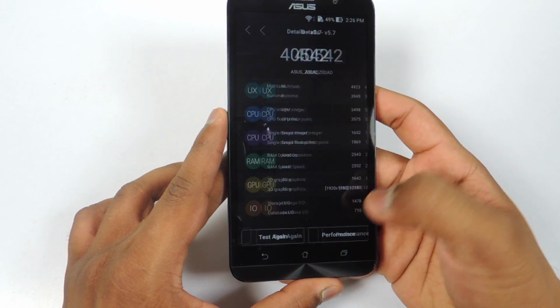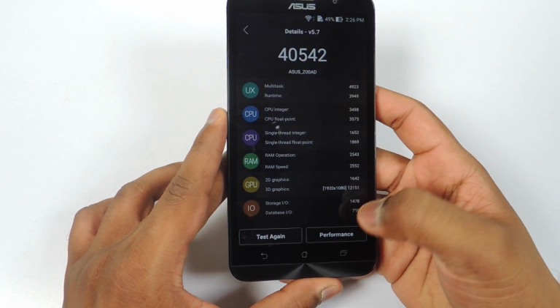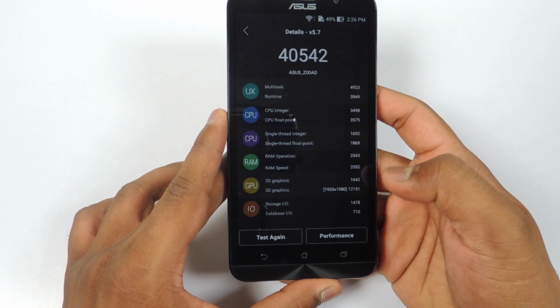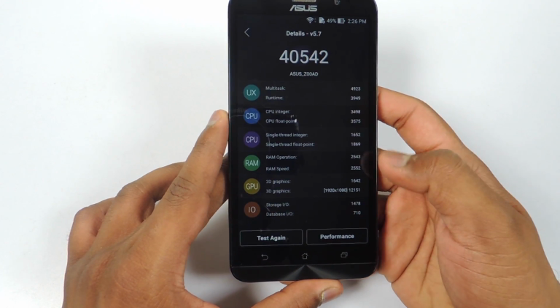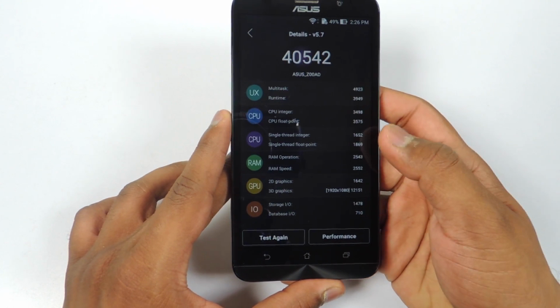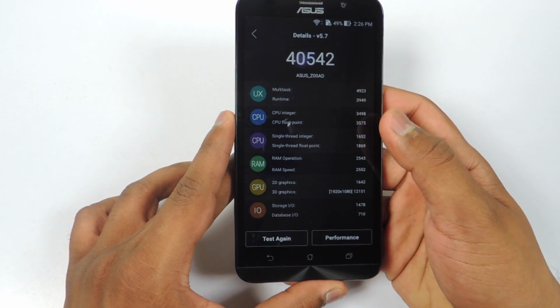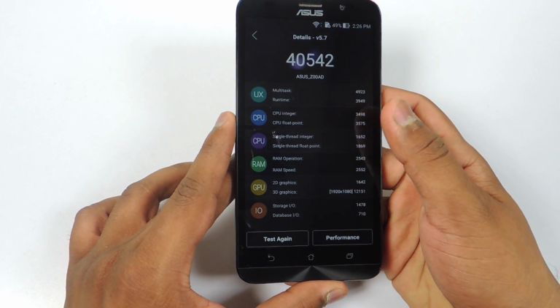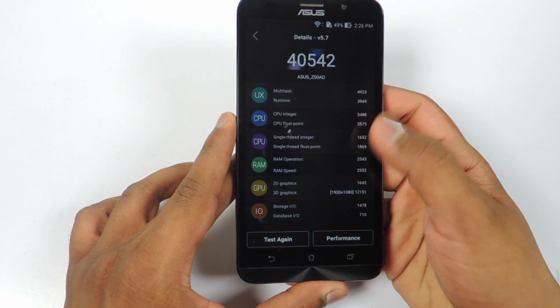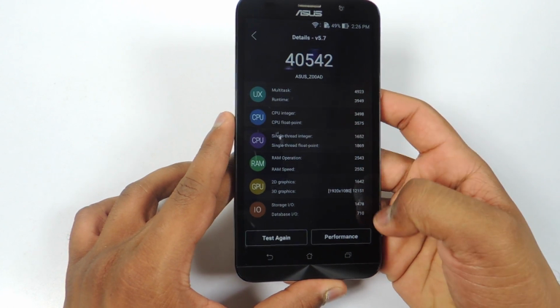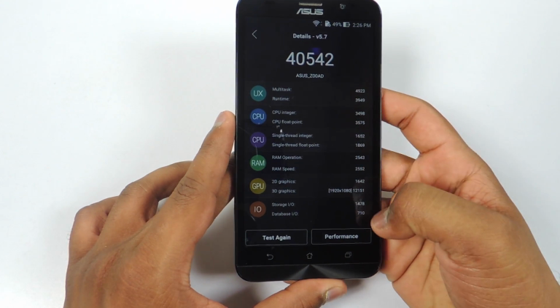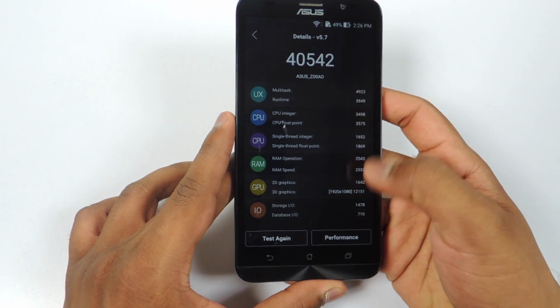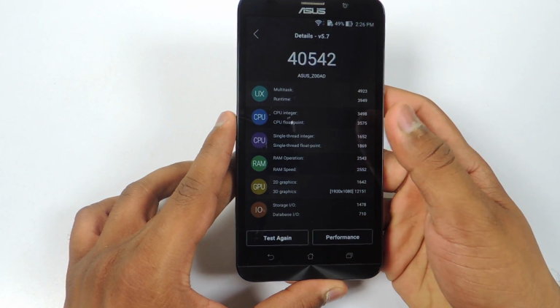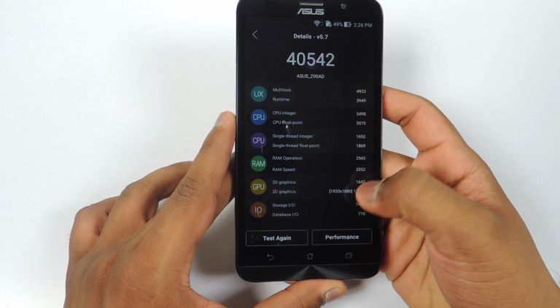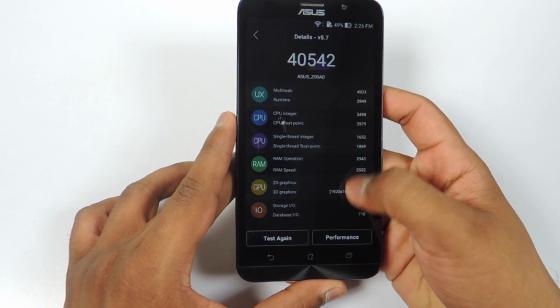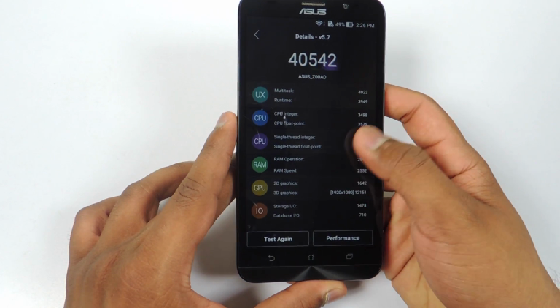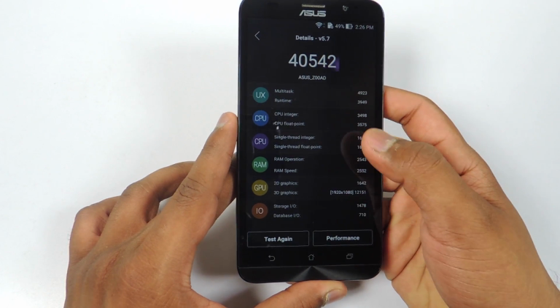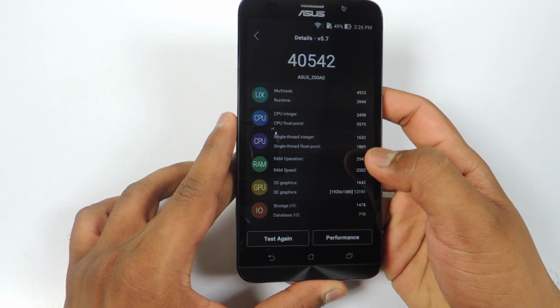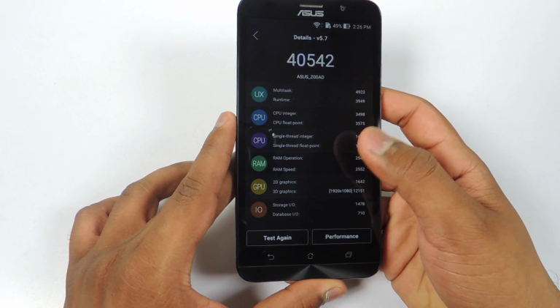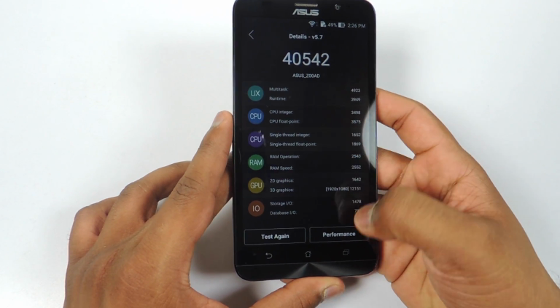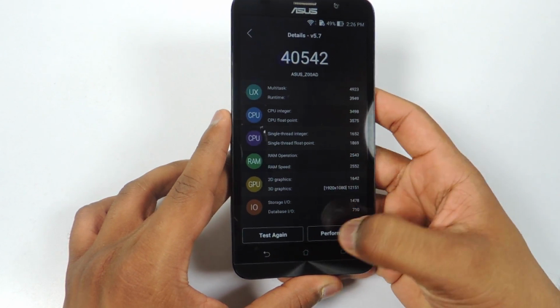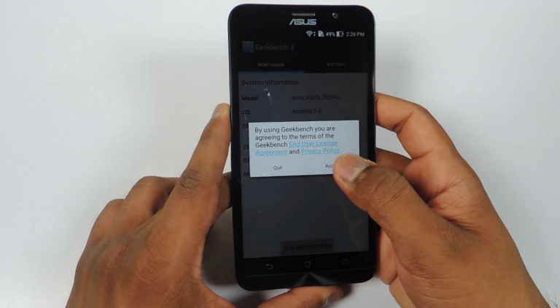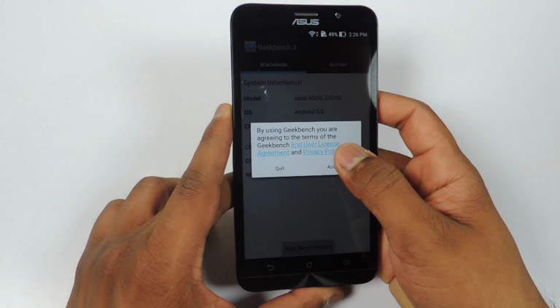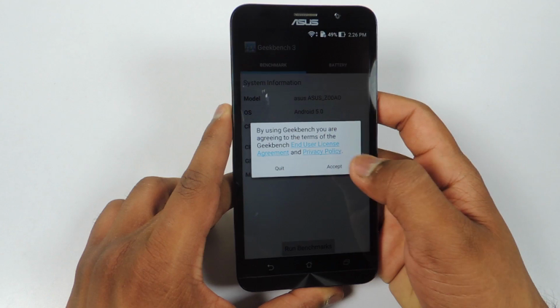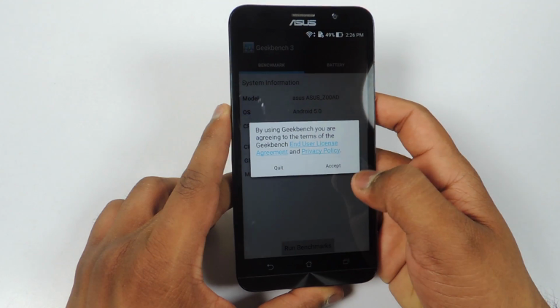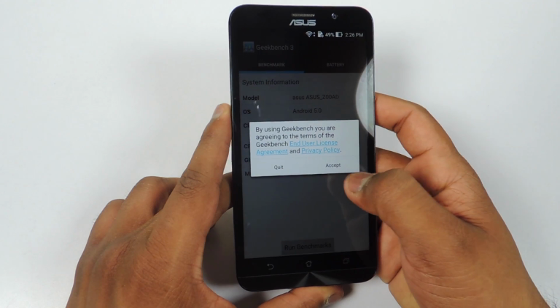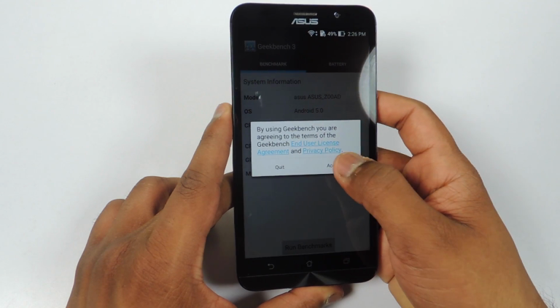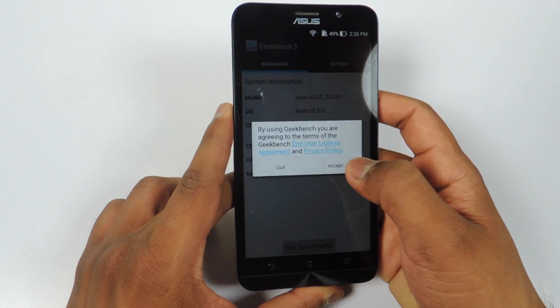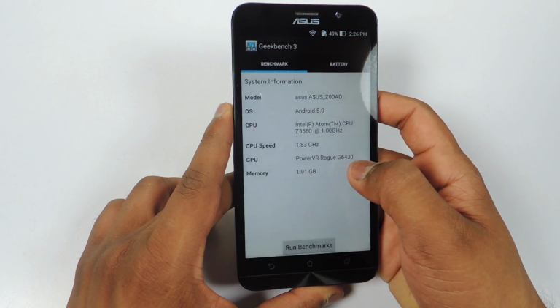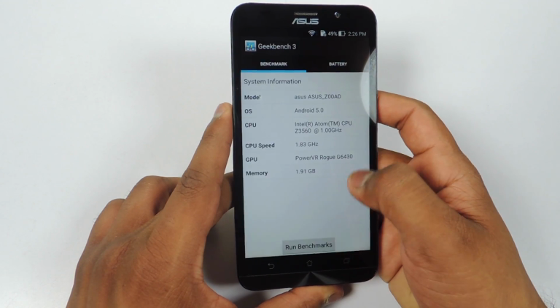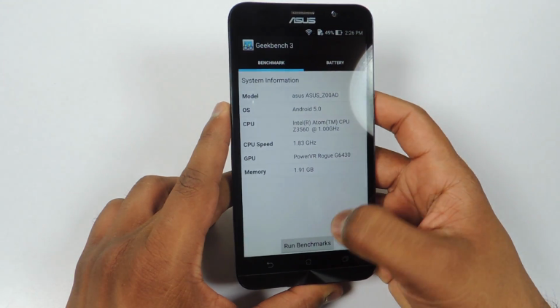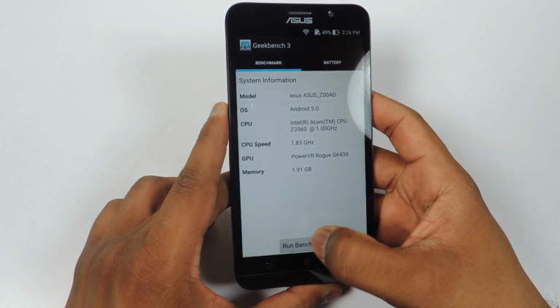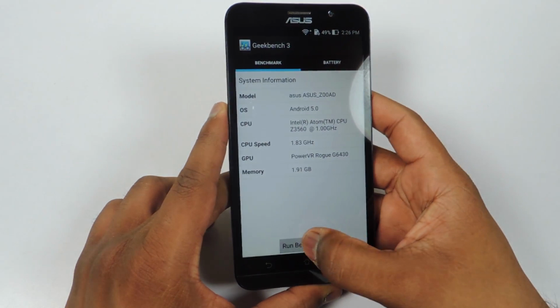You can see all the details here. Now let's run Geekbench 3.